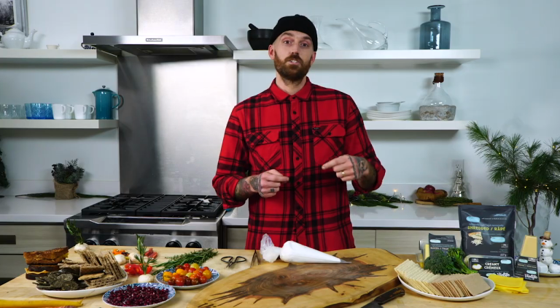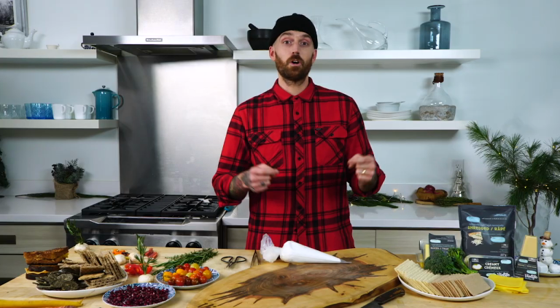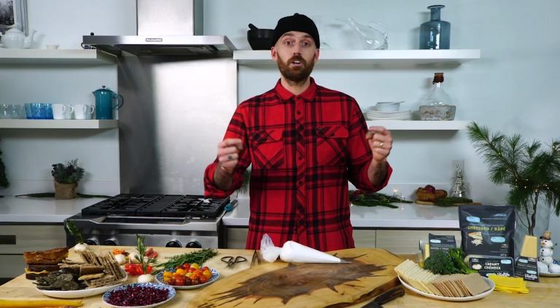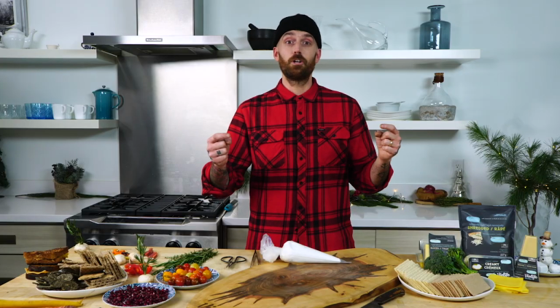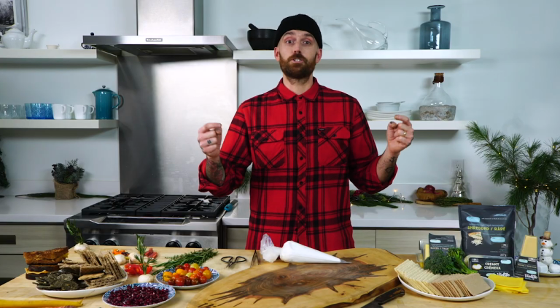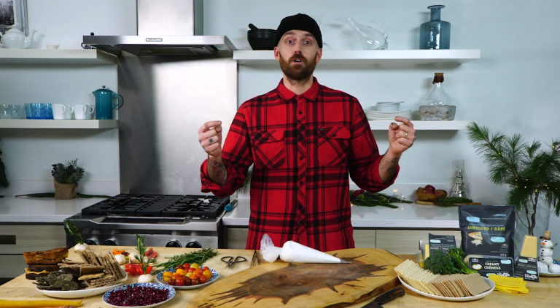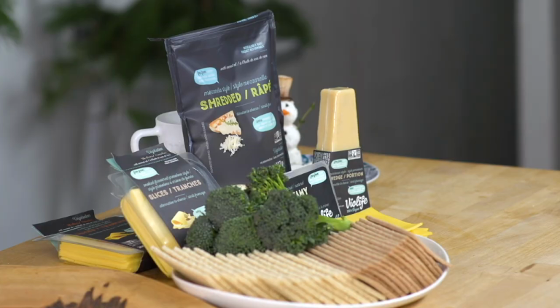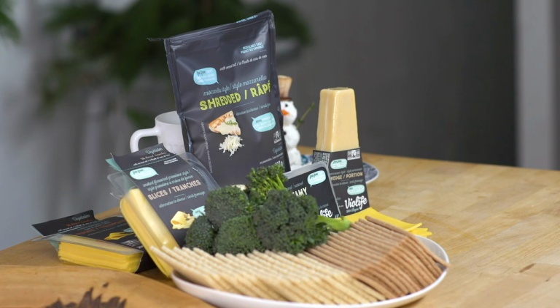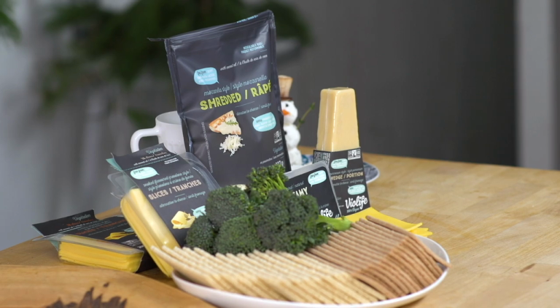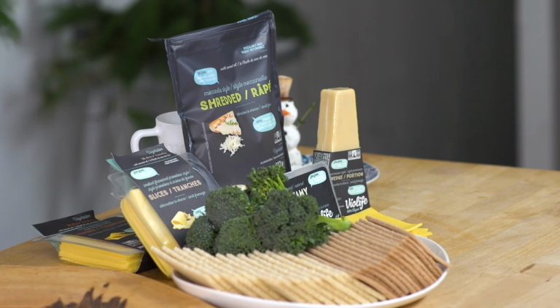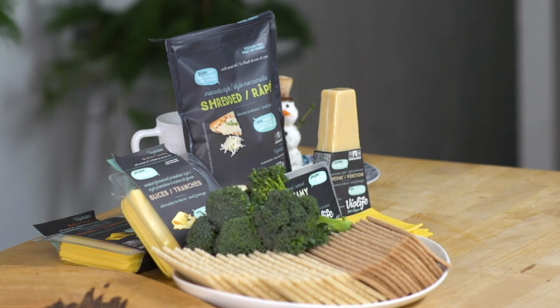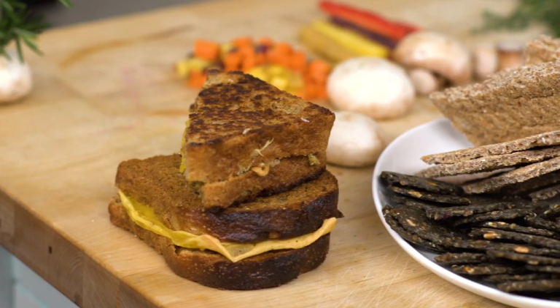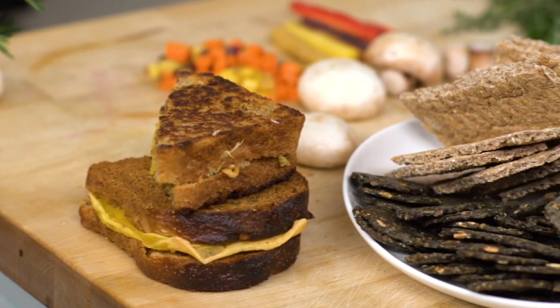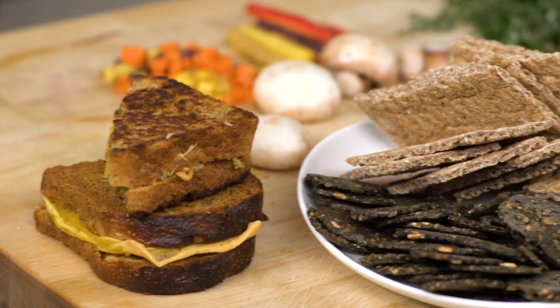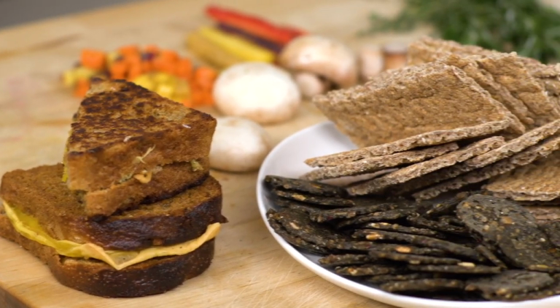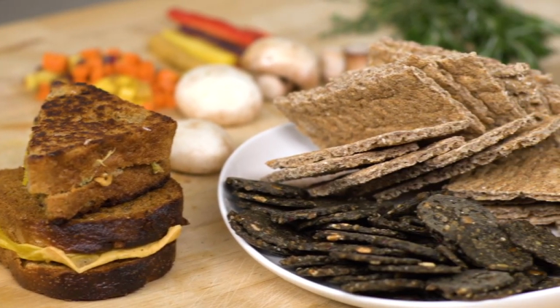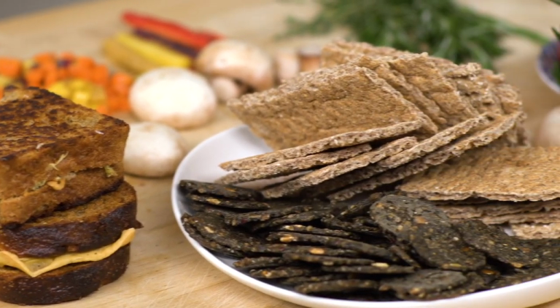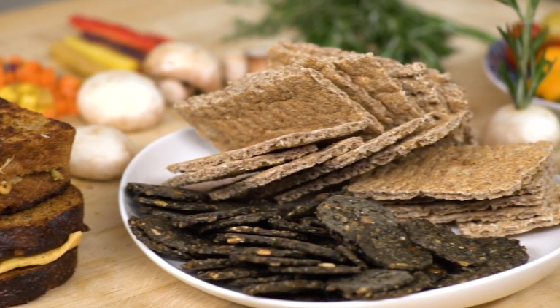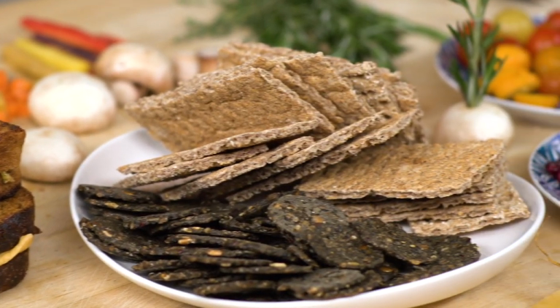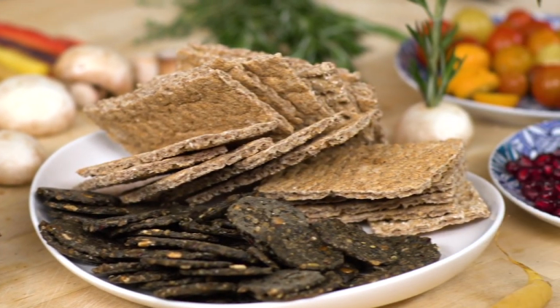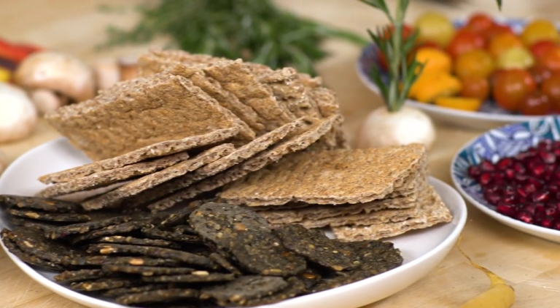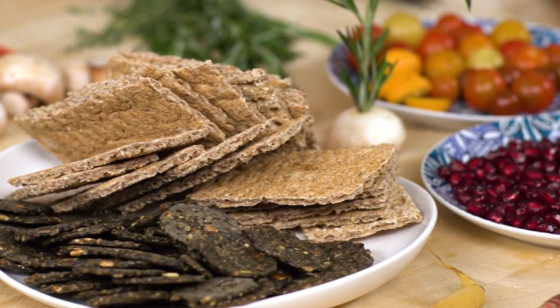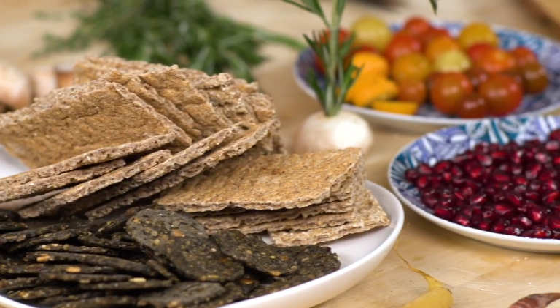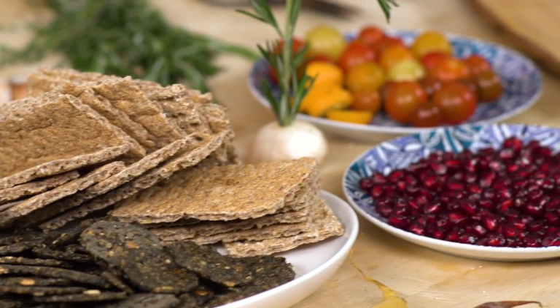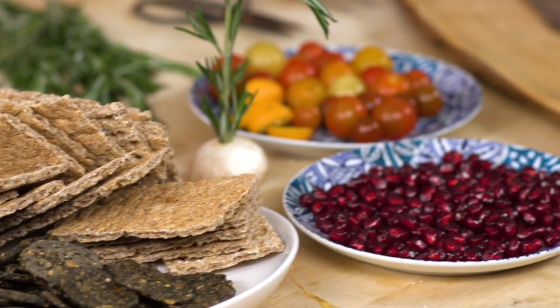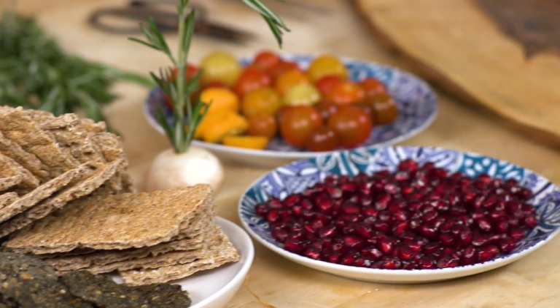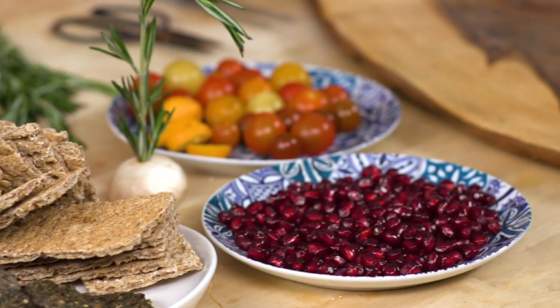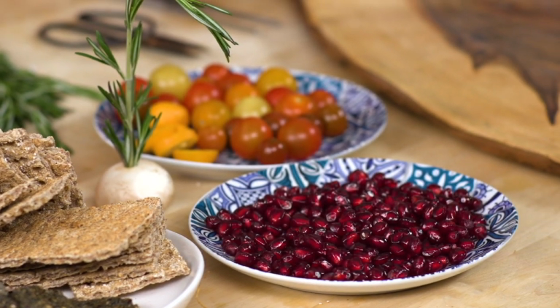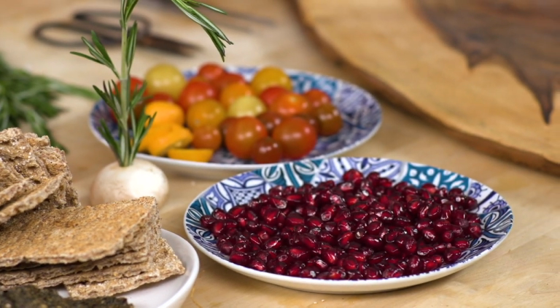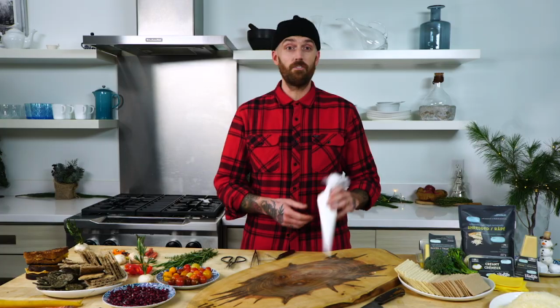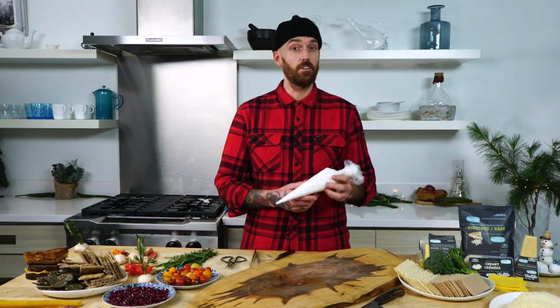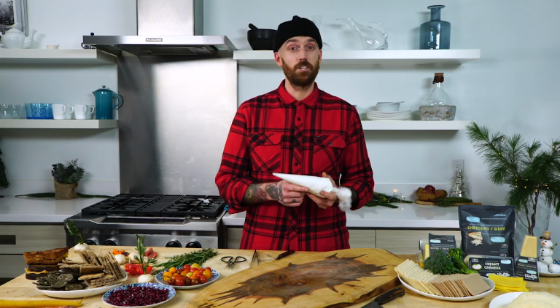We're going to include a description of all the ingredients you need down below, just scroll down a little bit. So without further ado, let's get right to it.